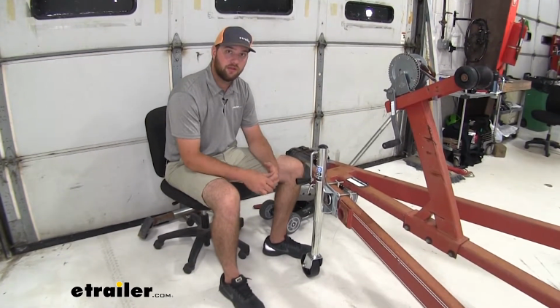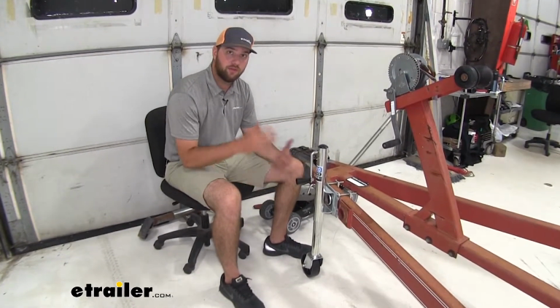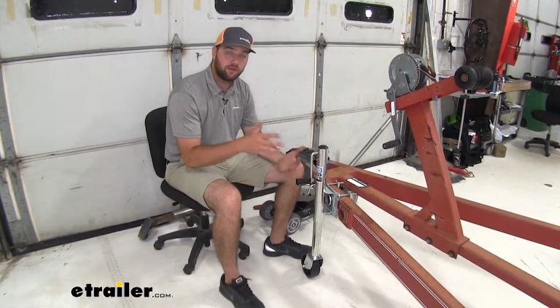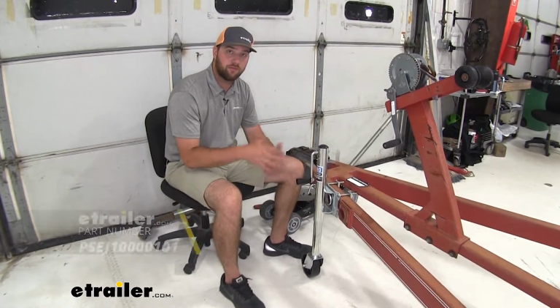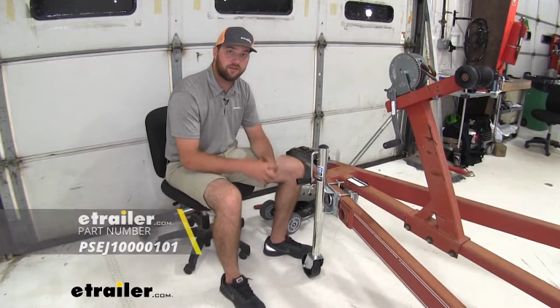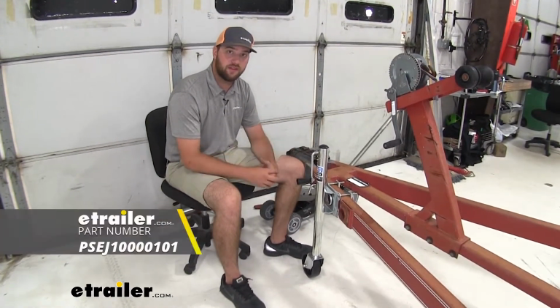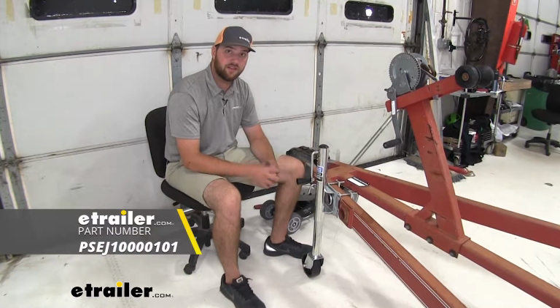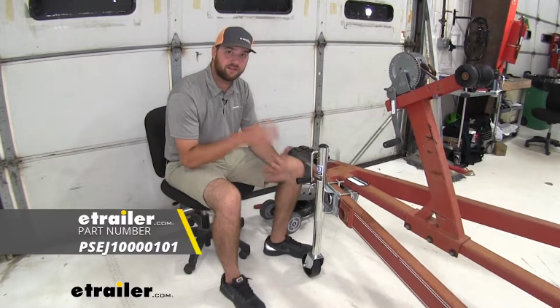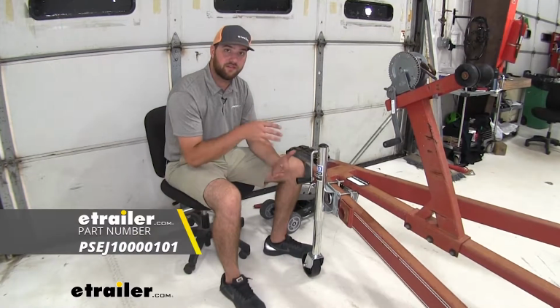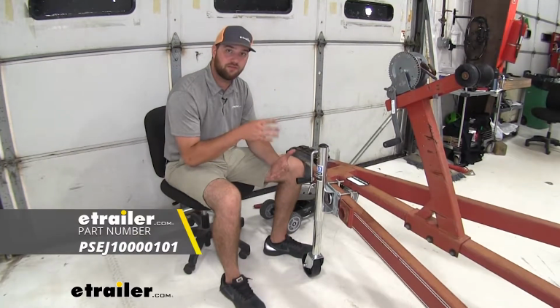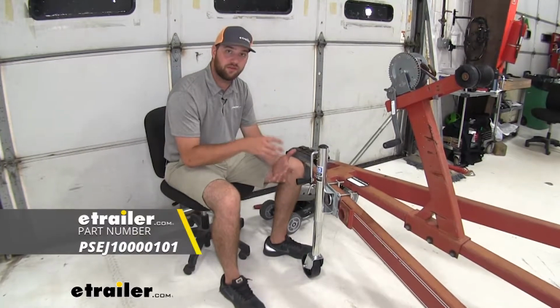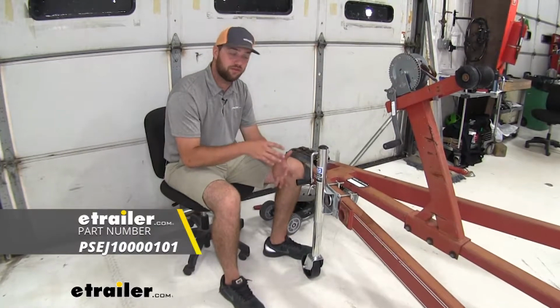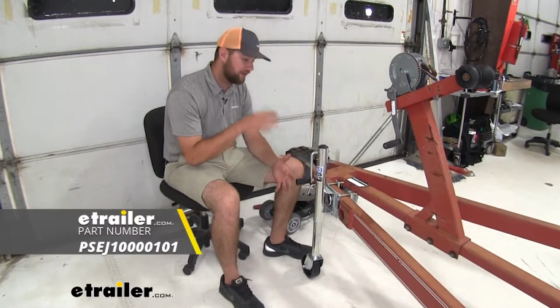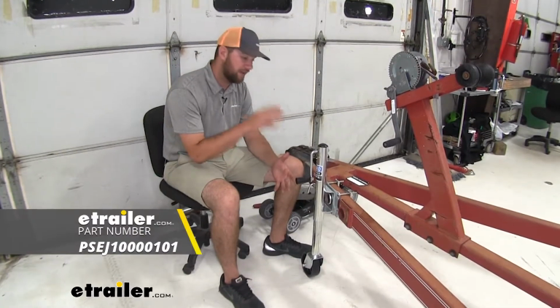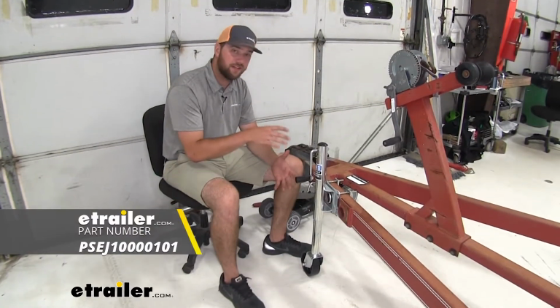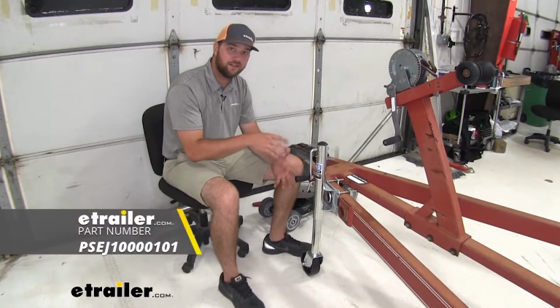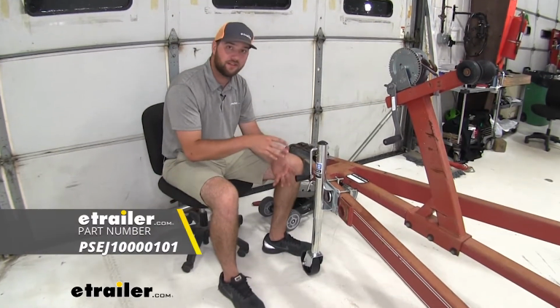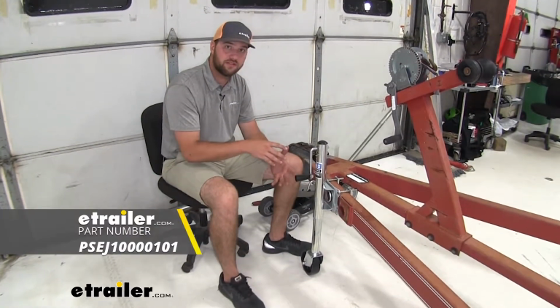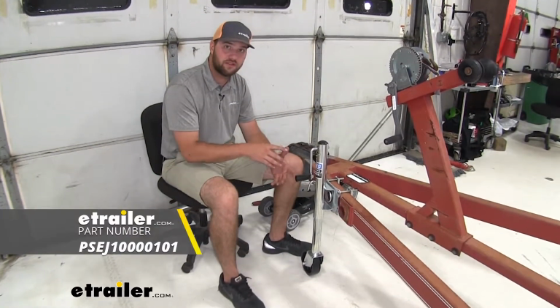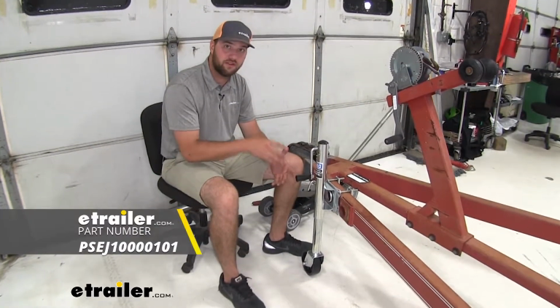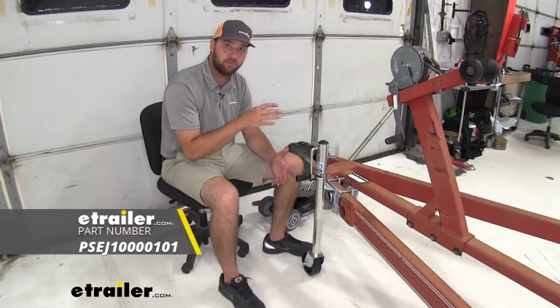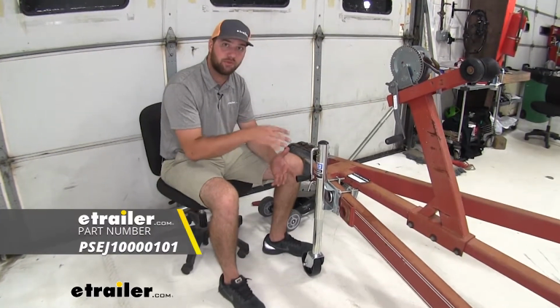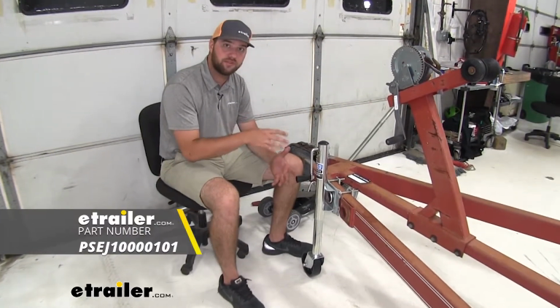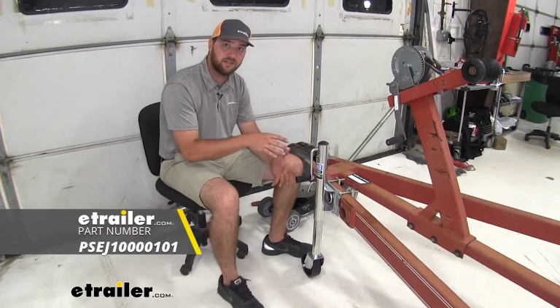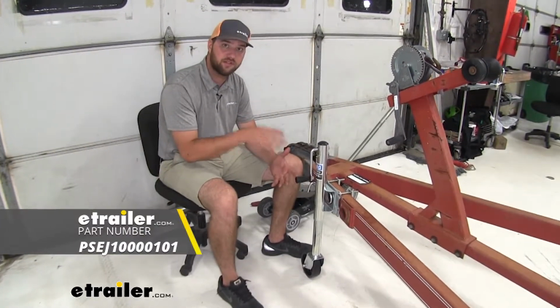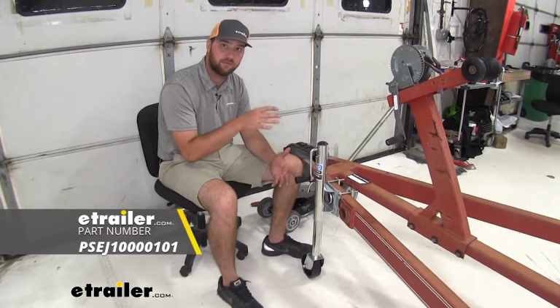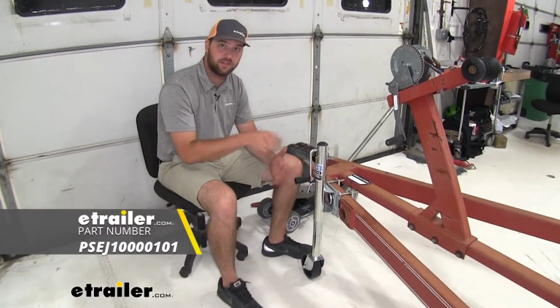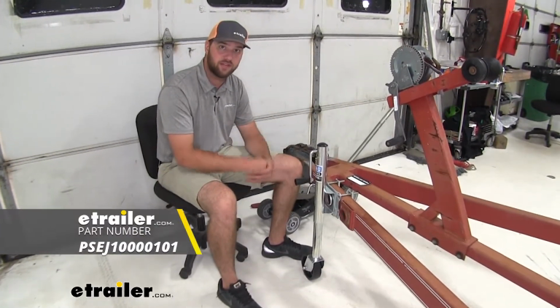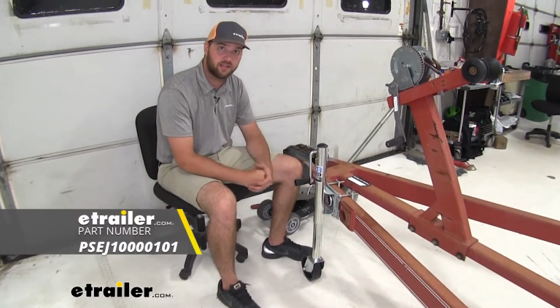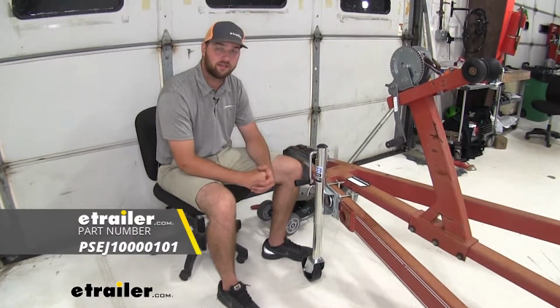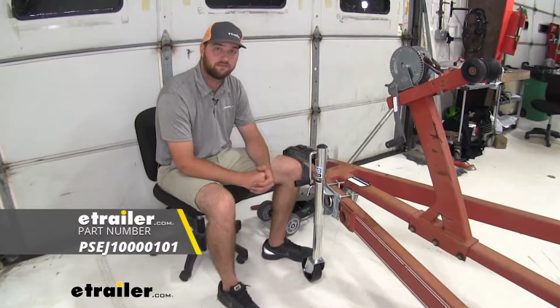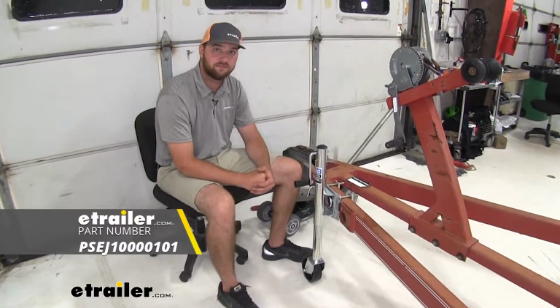With all that being said, that's going to do it for our look and installation of the Pro Series Marine Jack. Thank you.